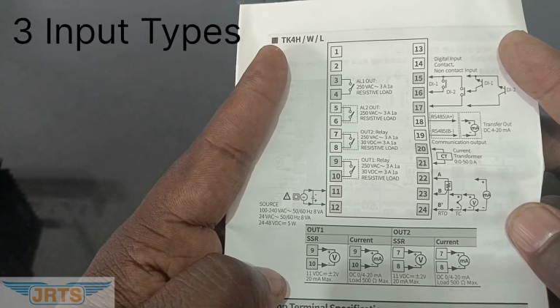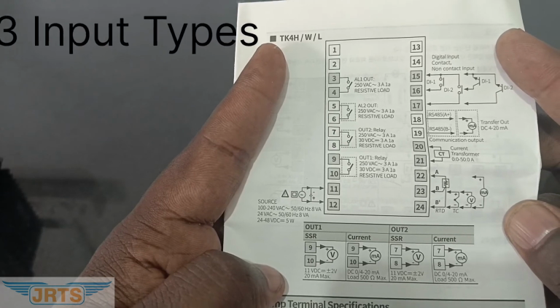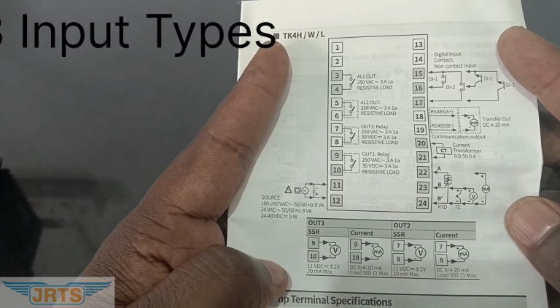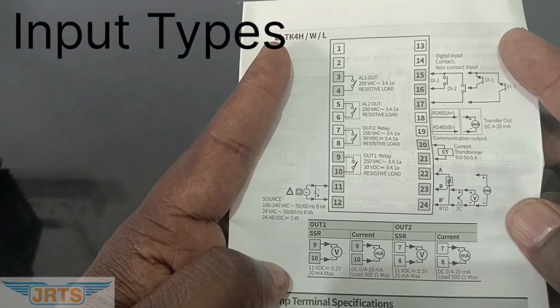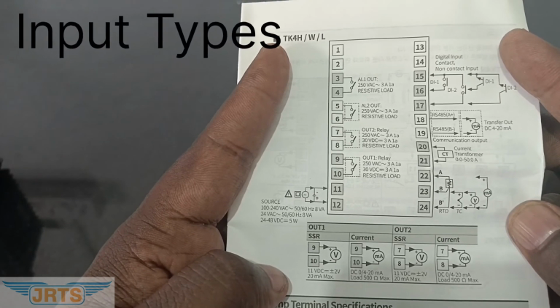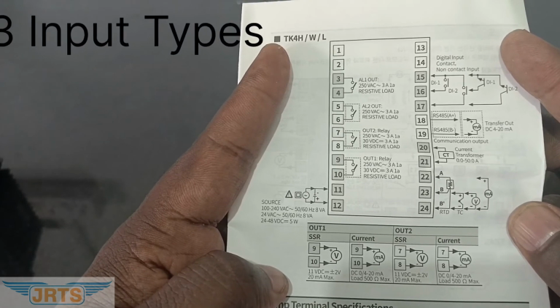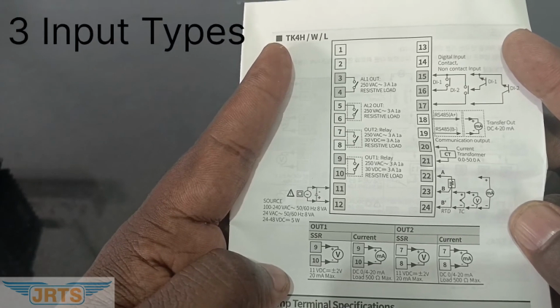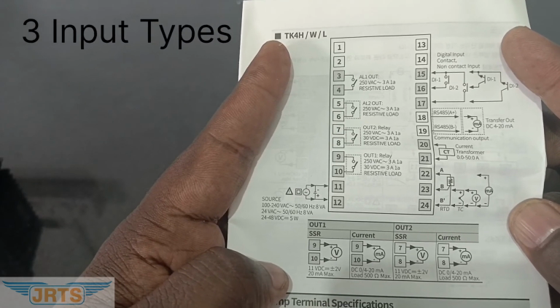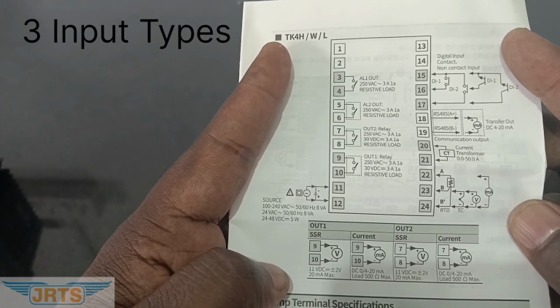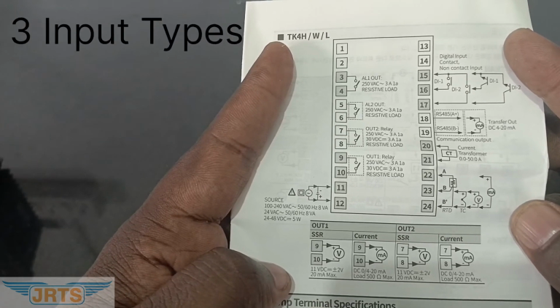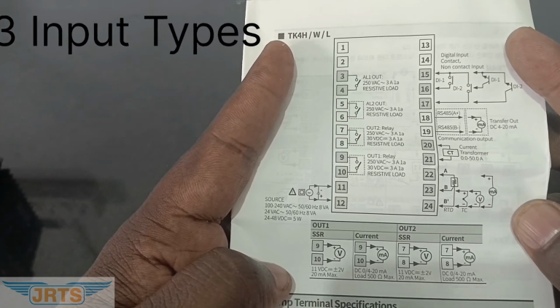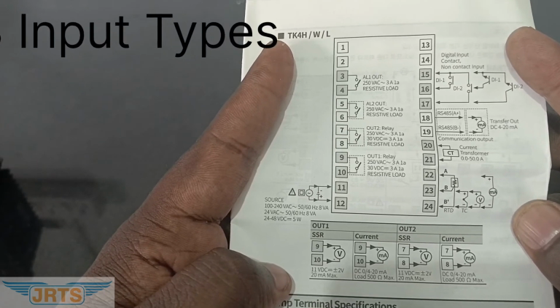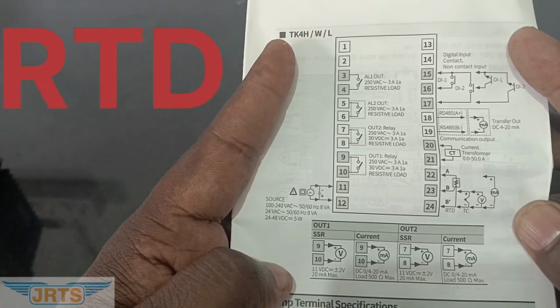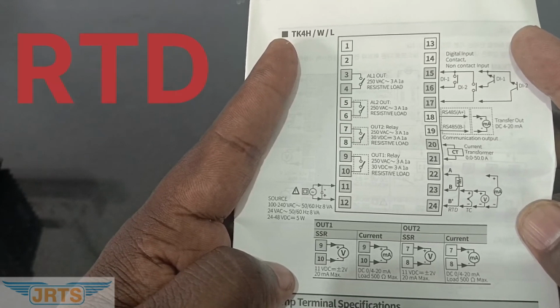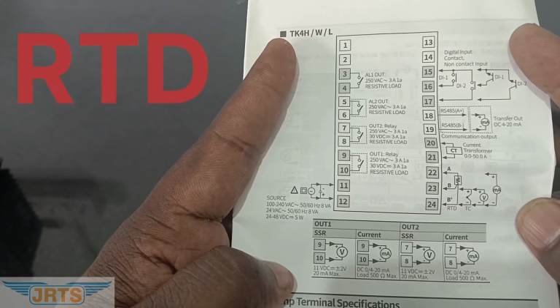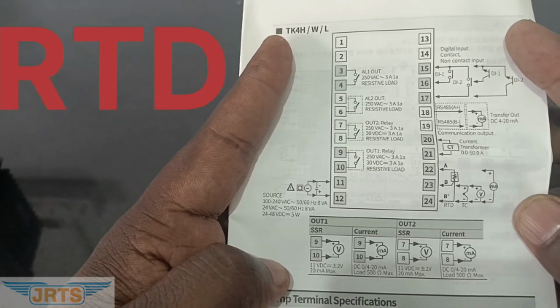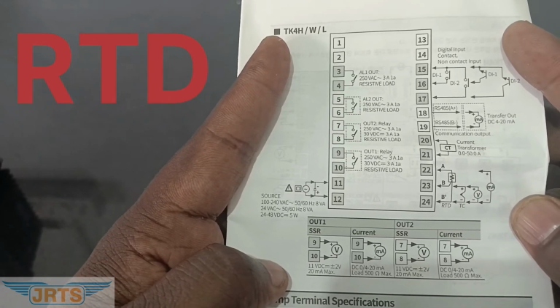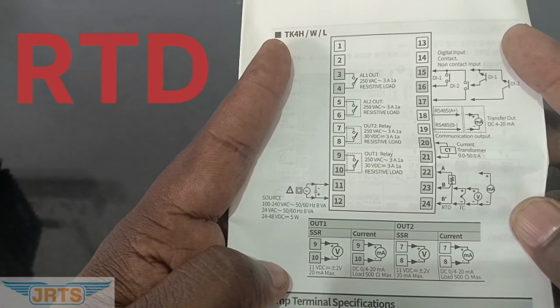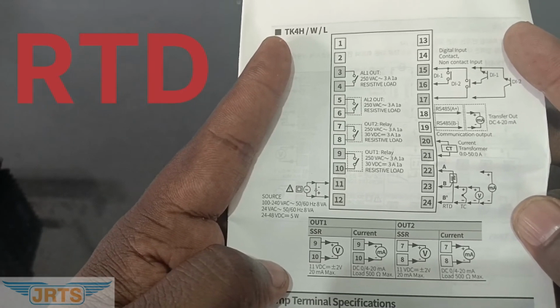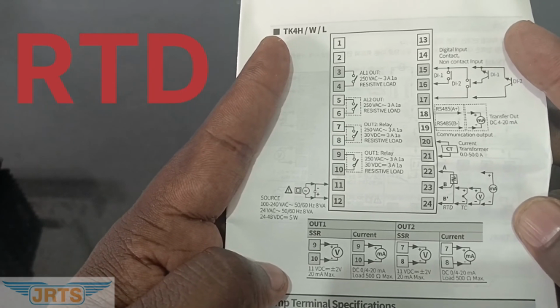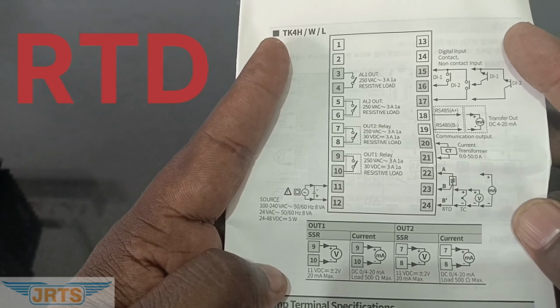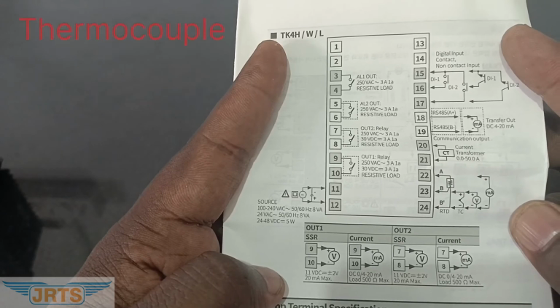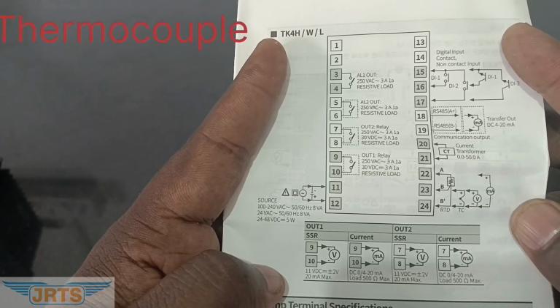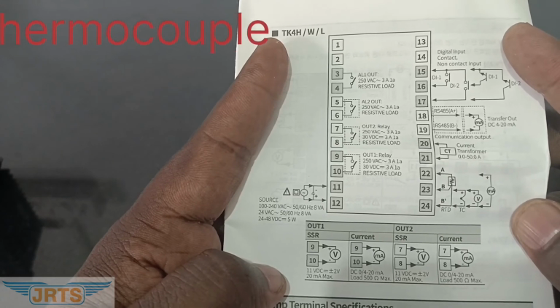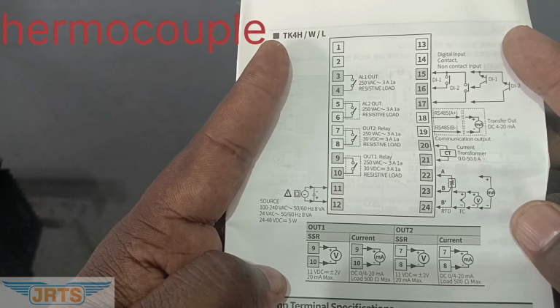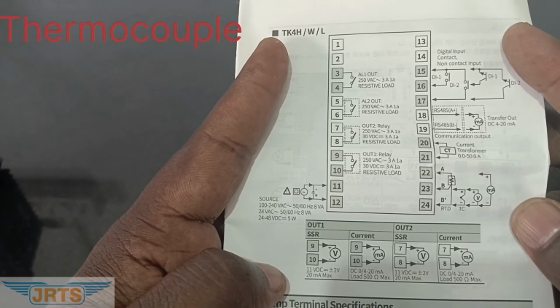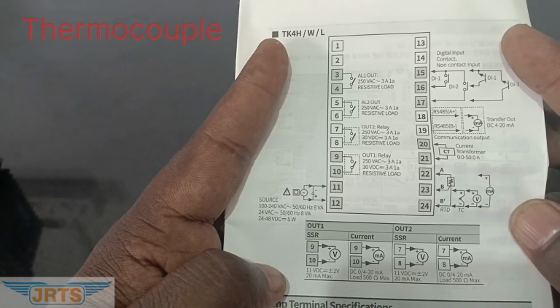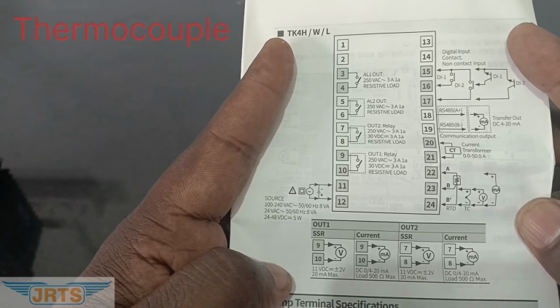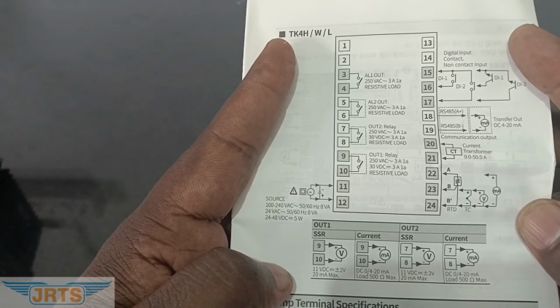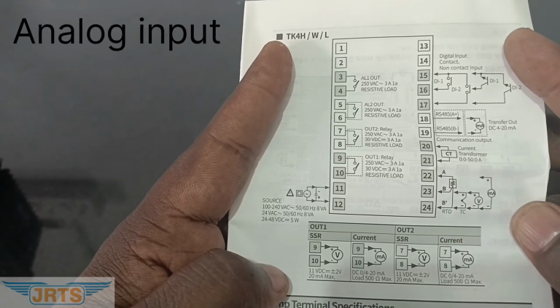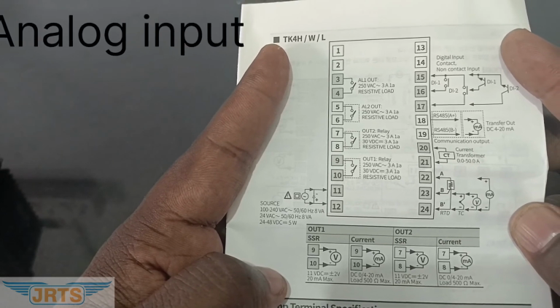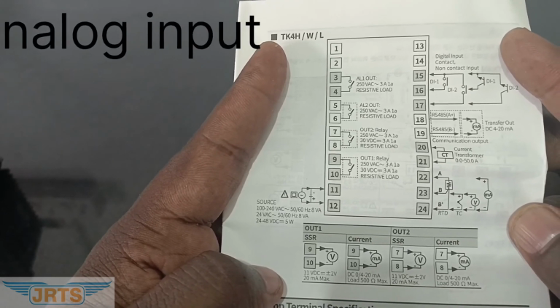We can select three input types: RTD, thermocouple, and analog input.